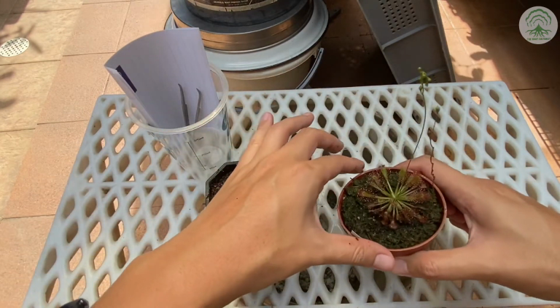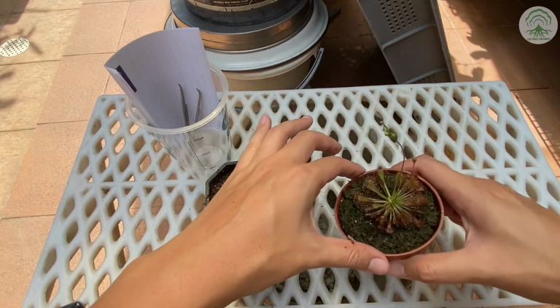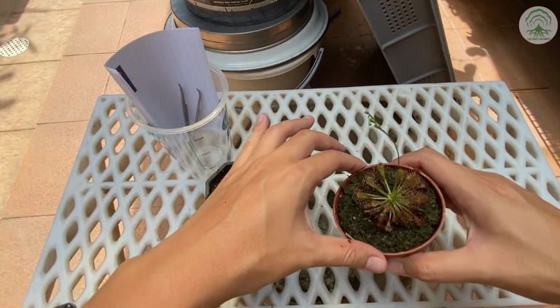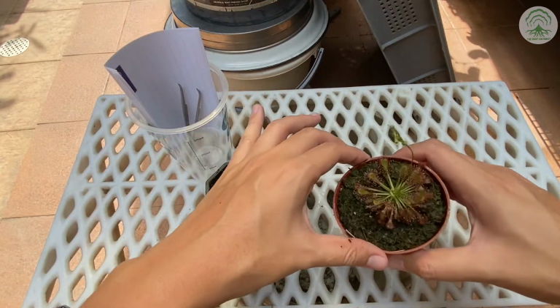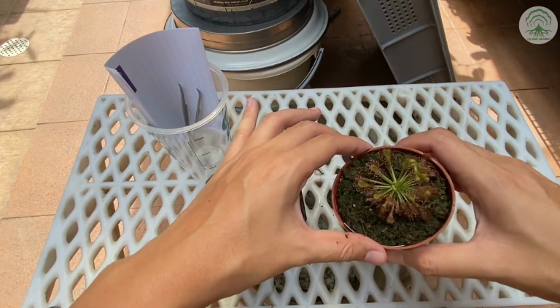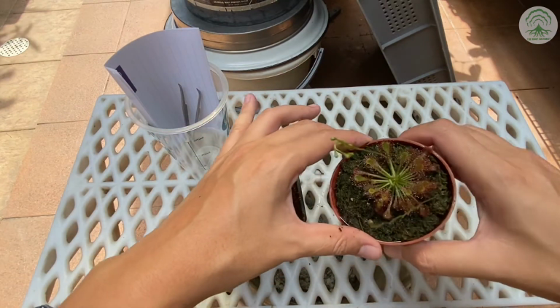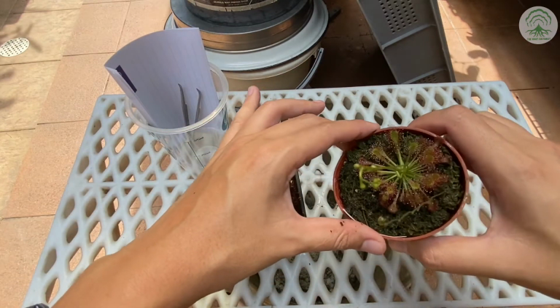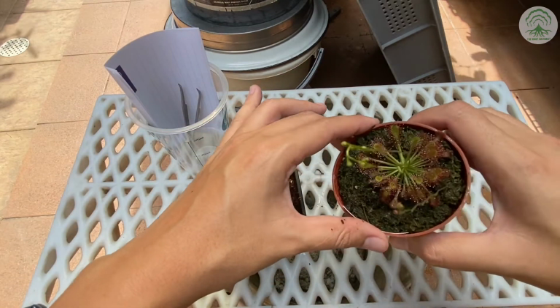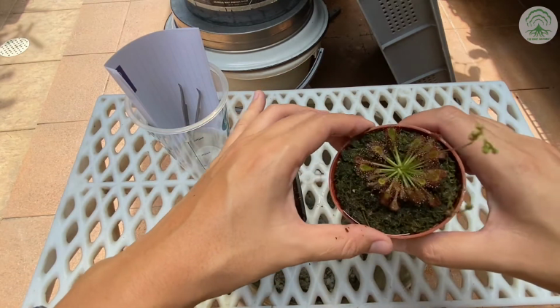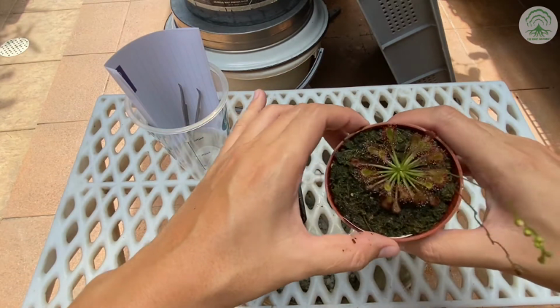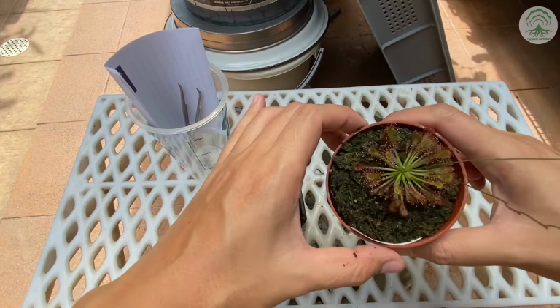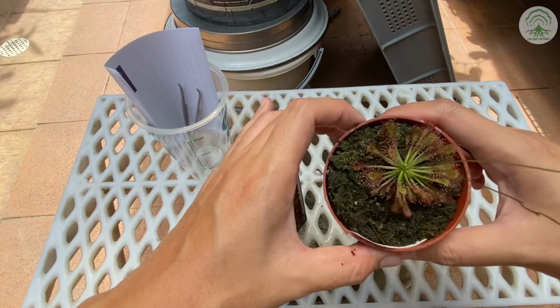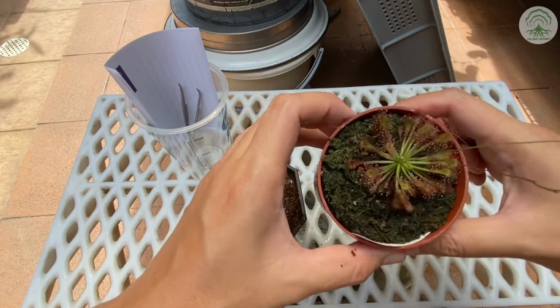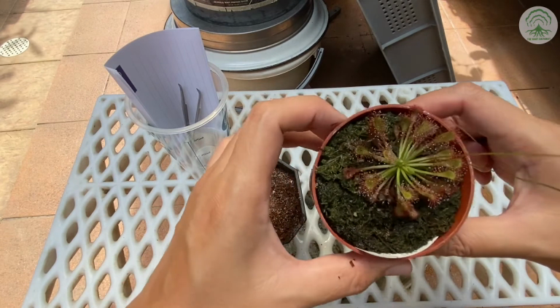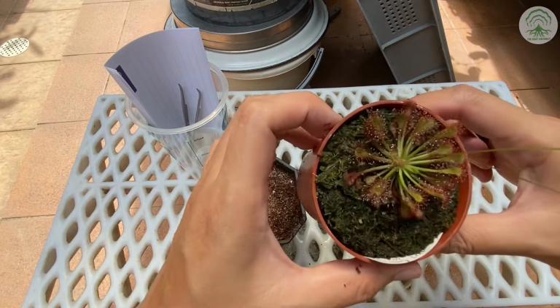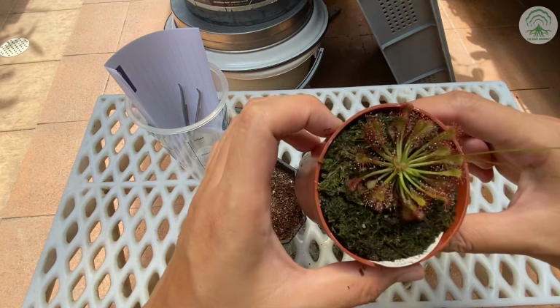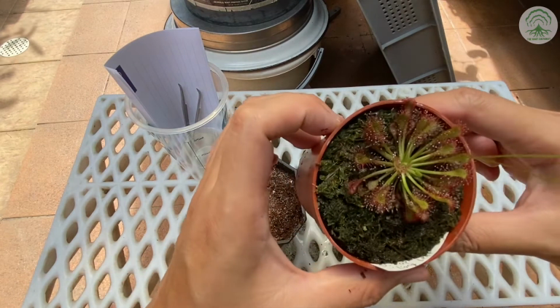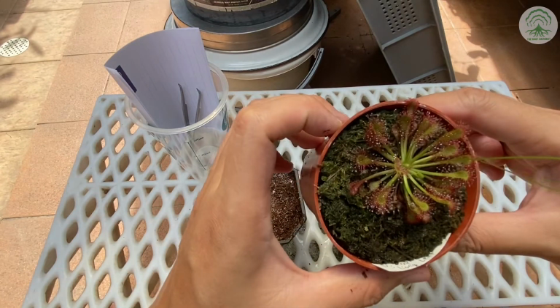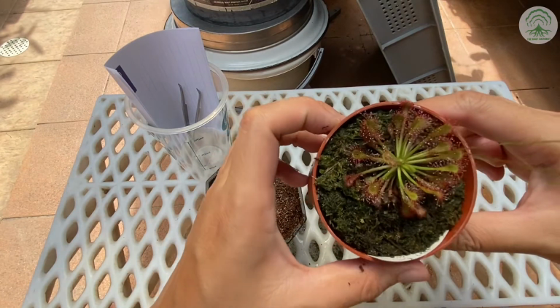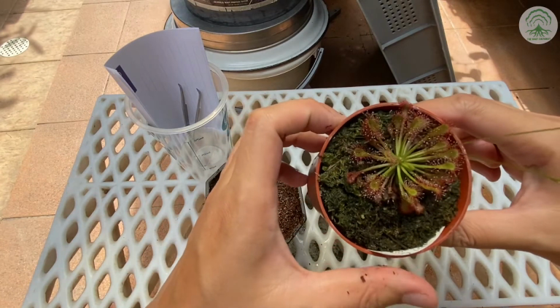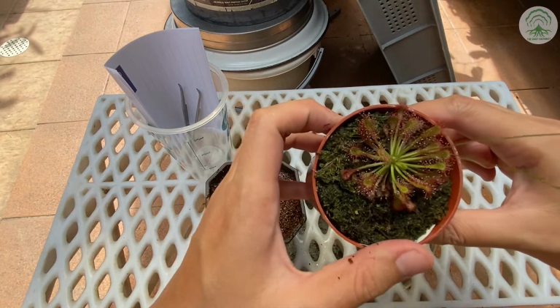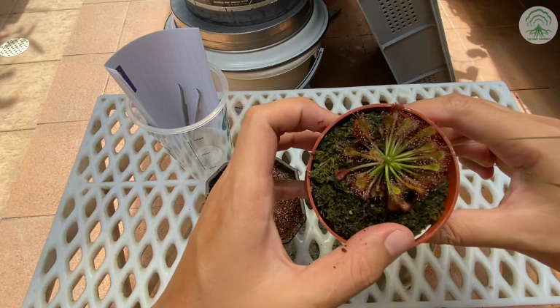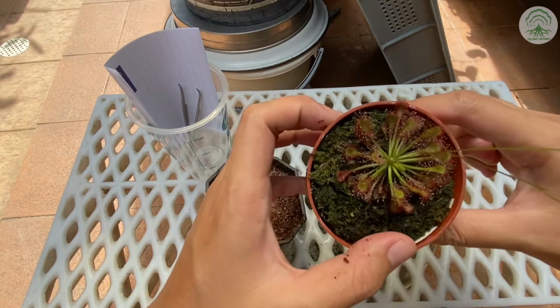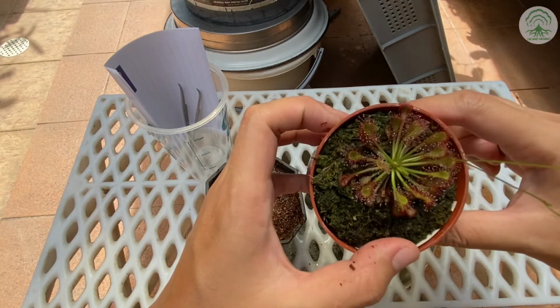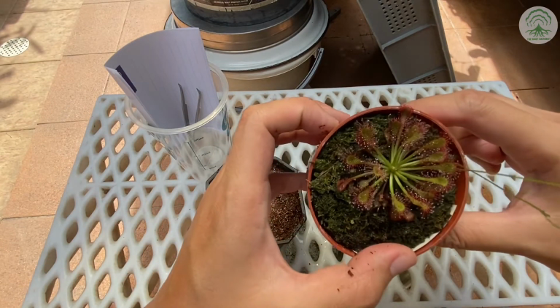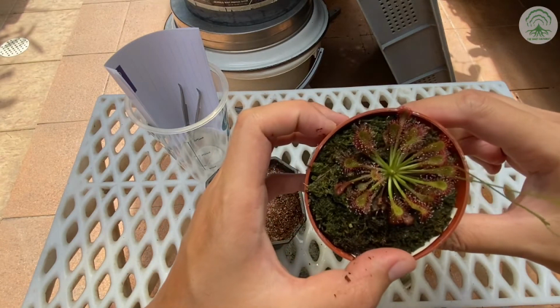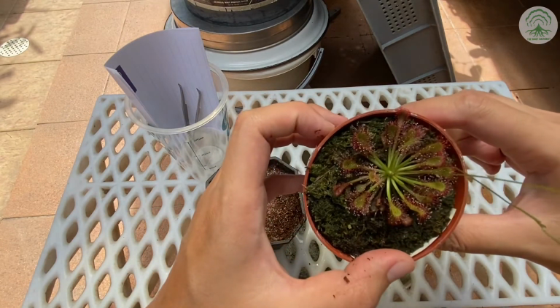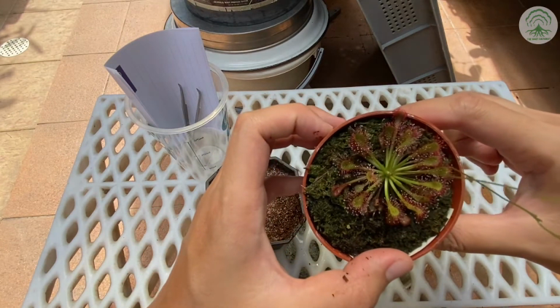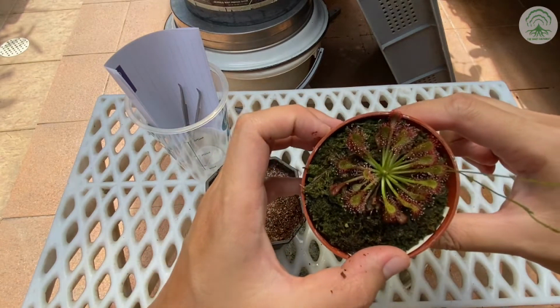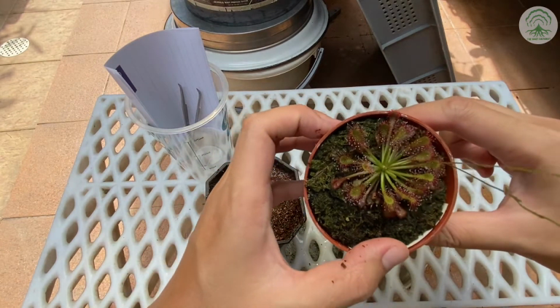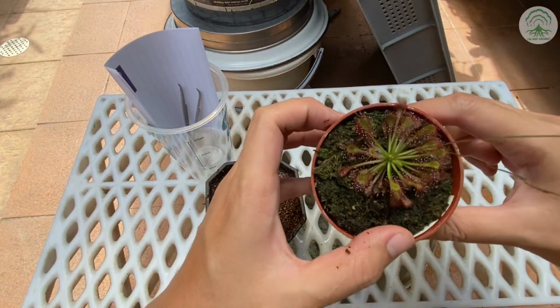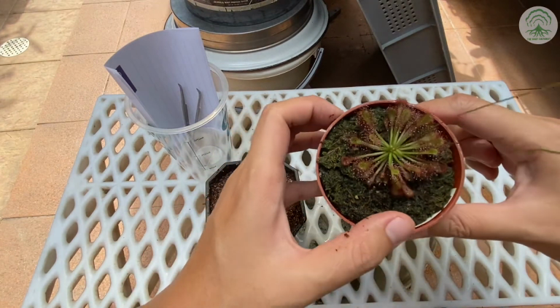So here we have a Drosera capillaris long leaf, which we'll be using as an example to collect the seeds.